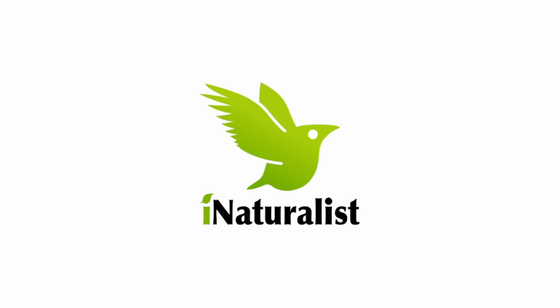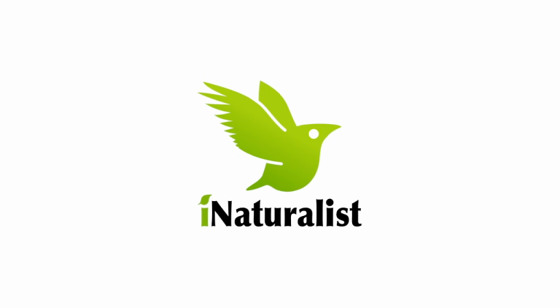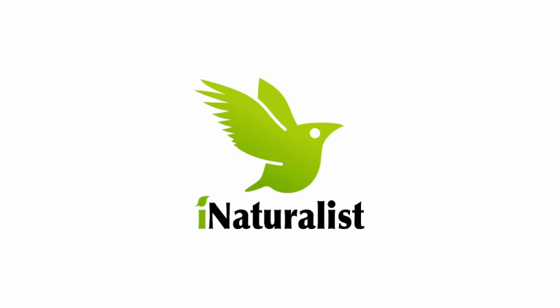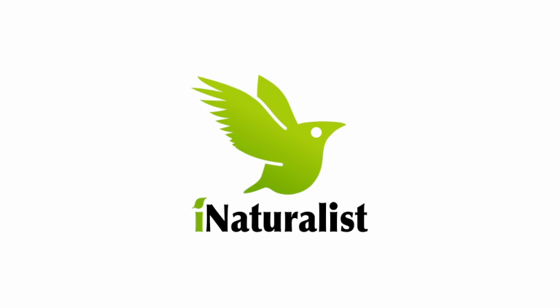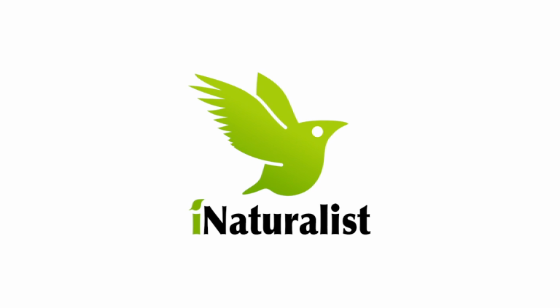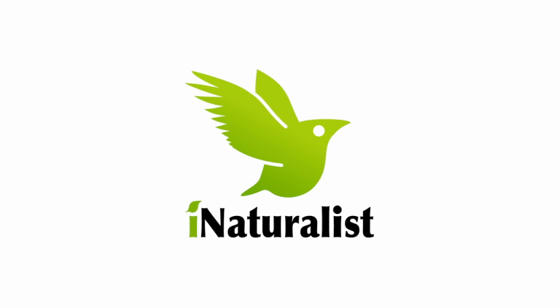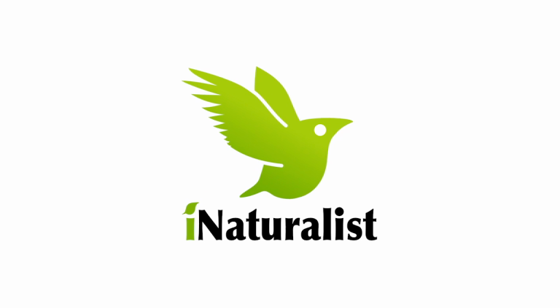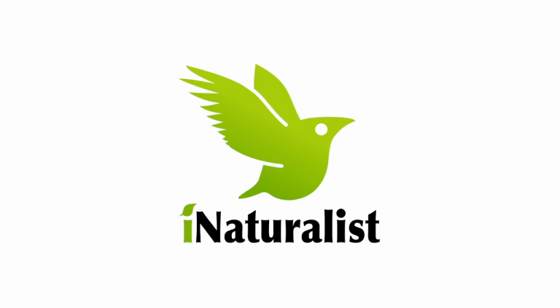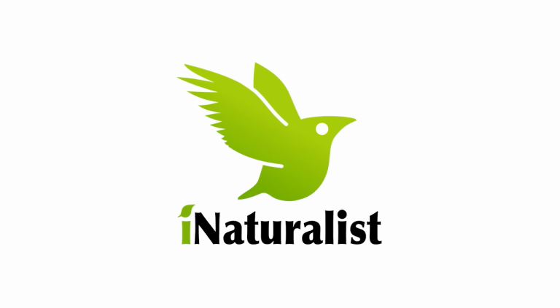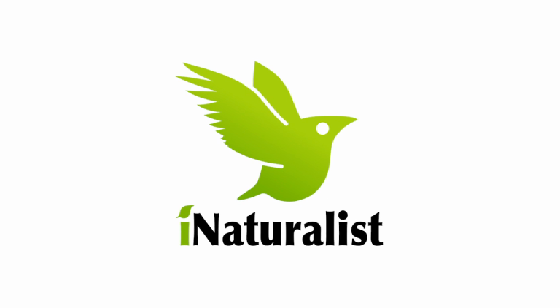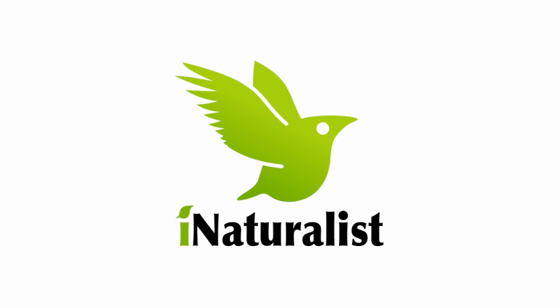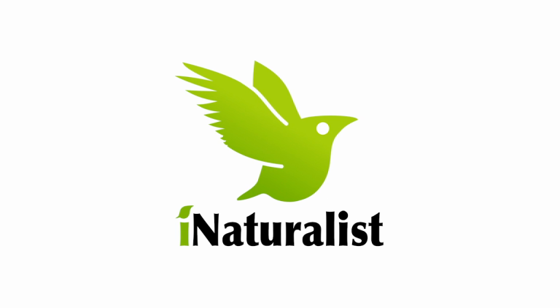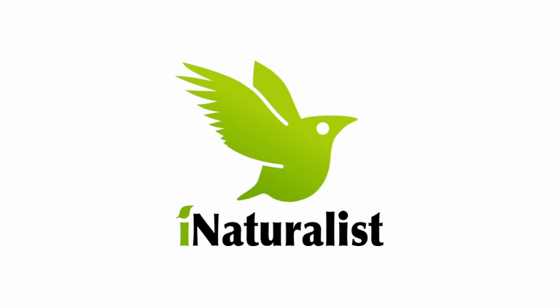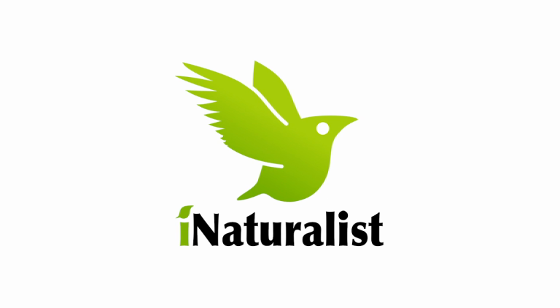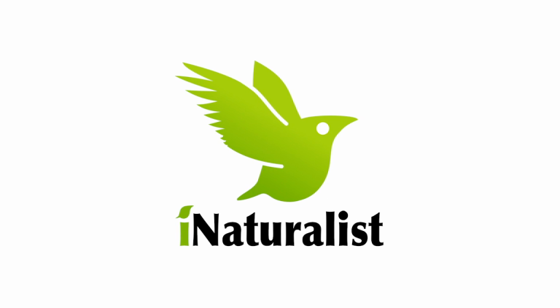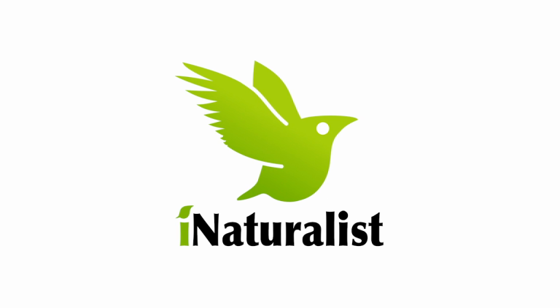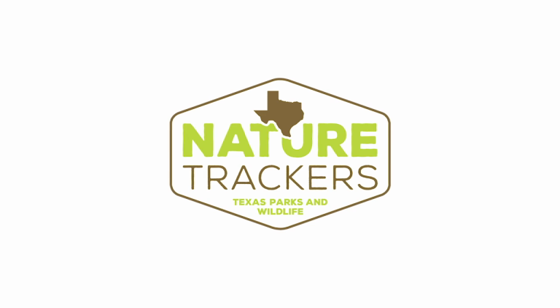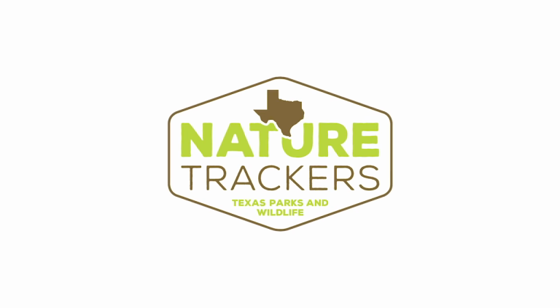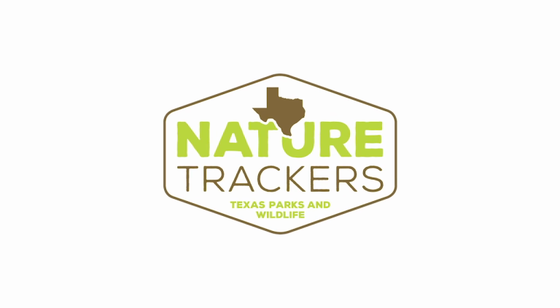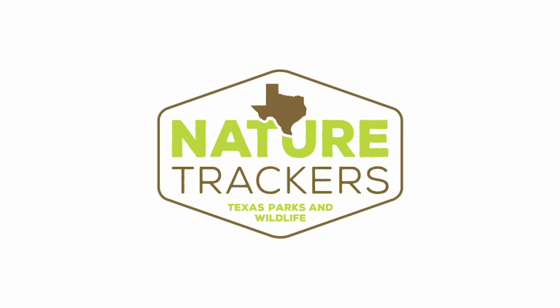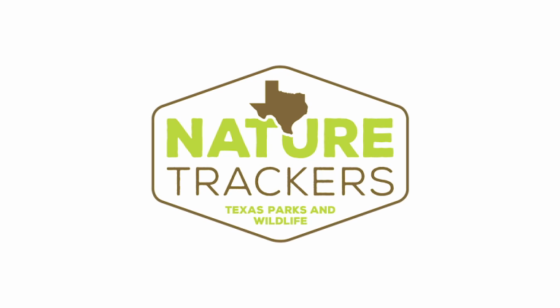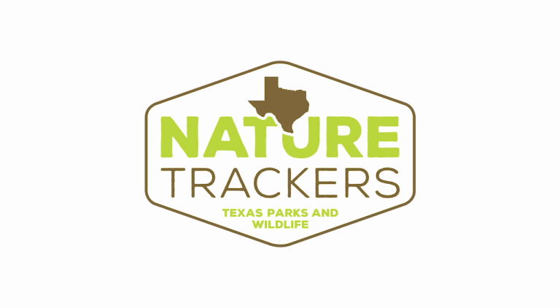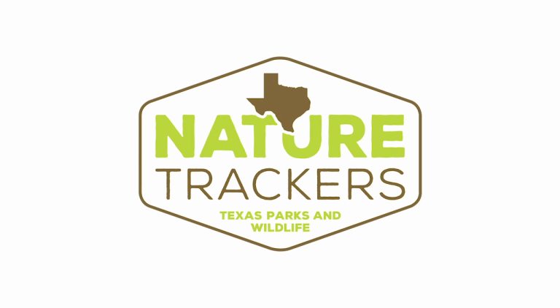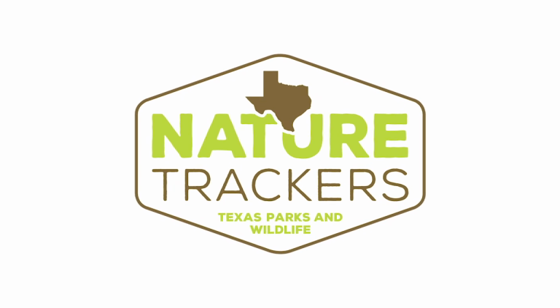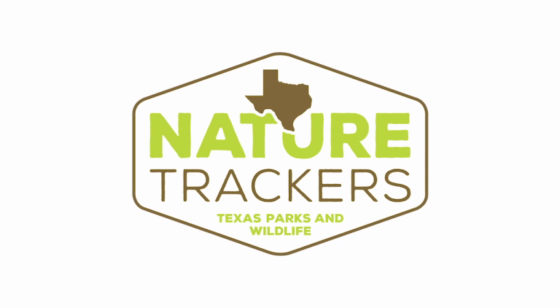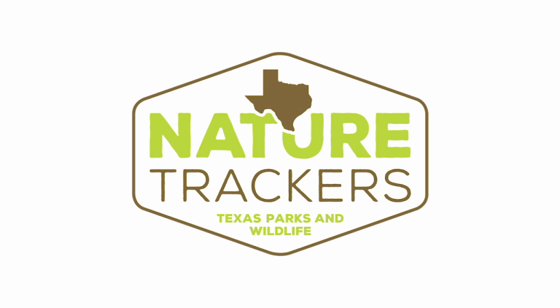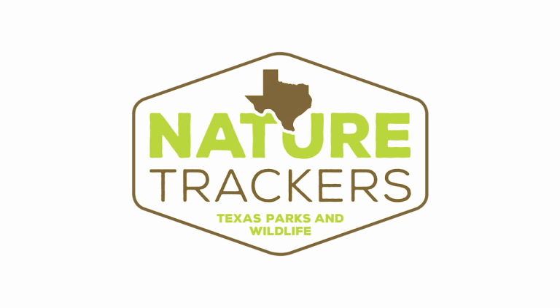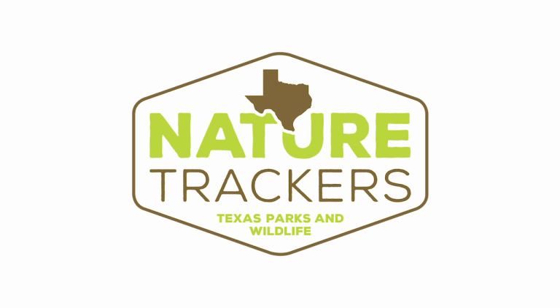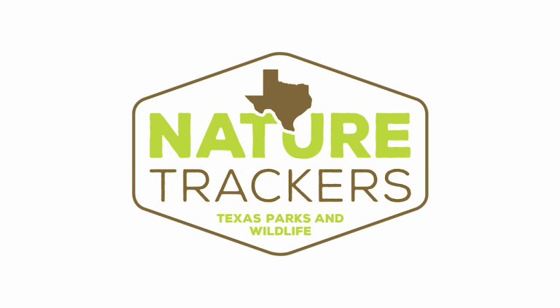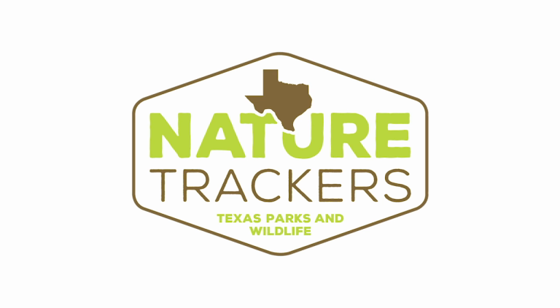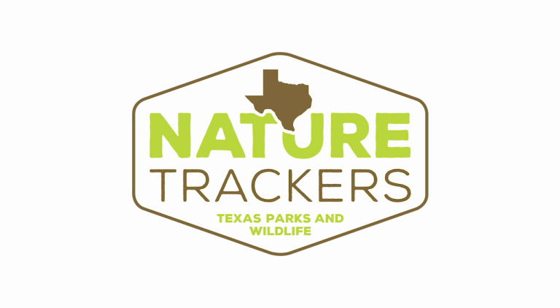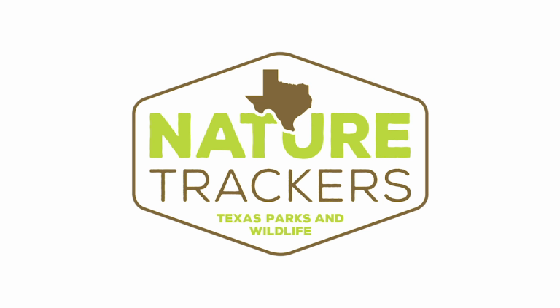If you encounter a snake, tell us about it. Your observations will help to improve our knowledge of Texas wildlife.